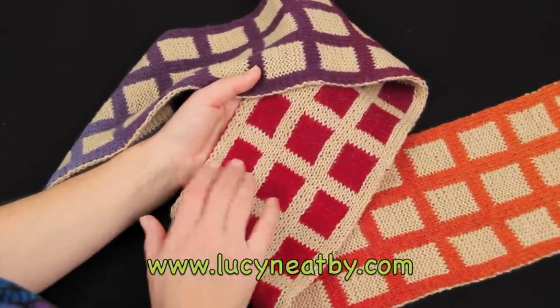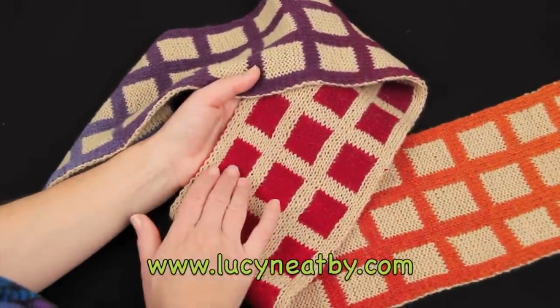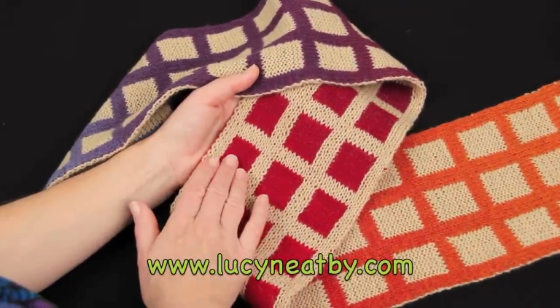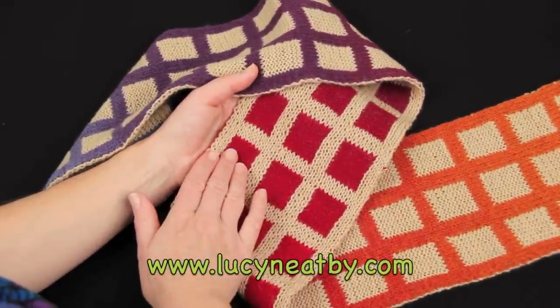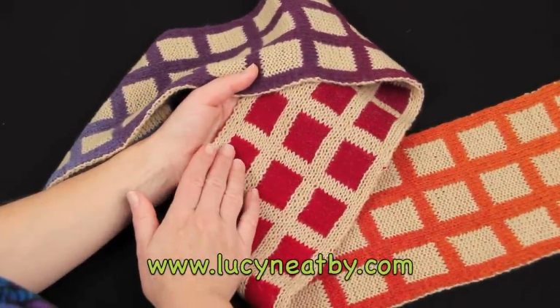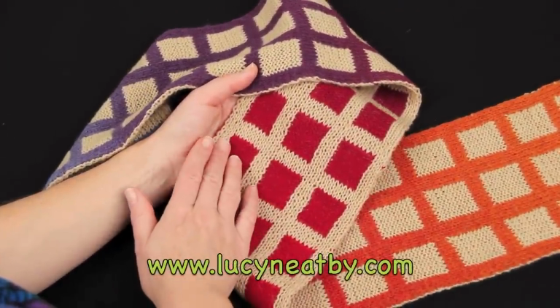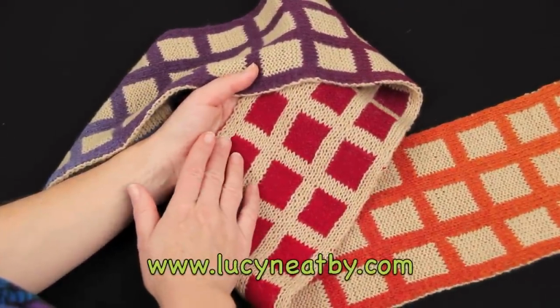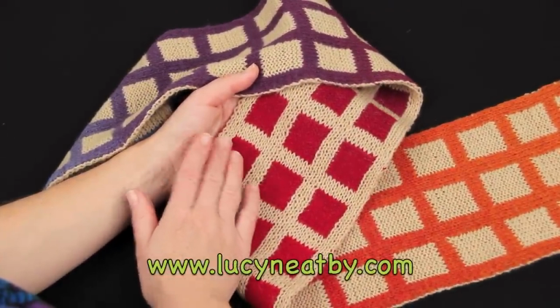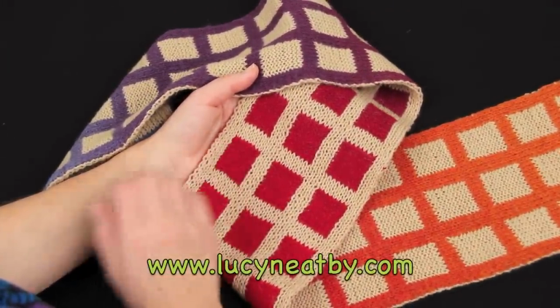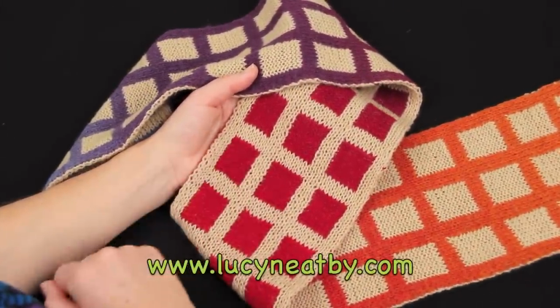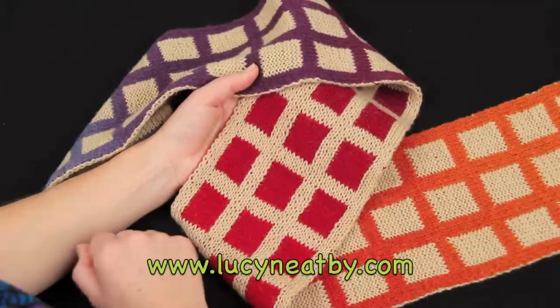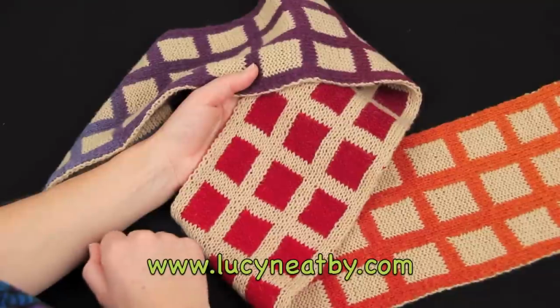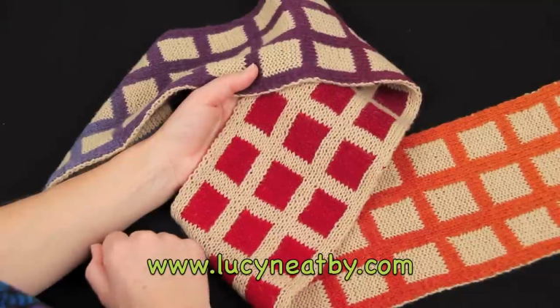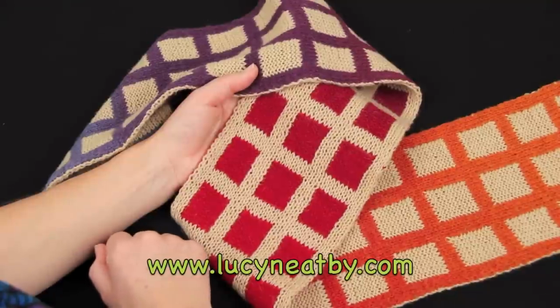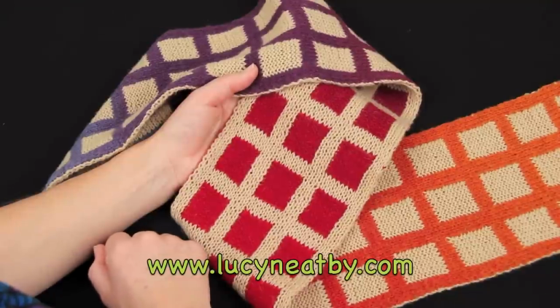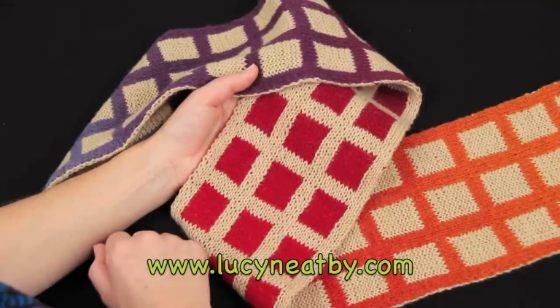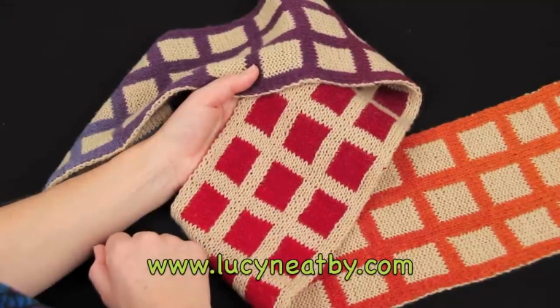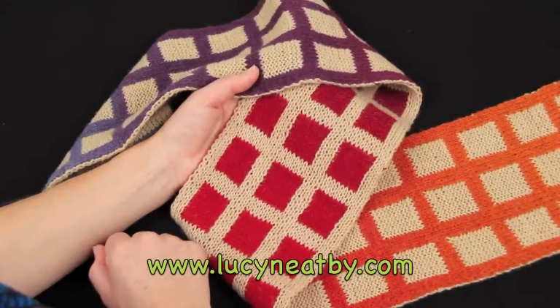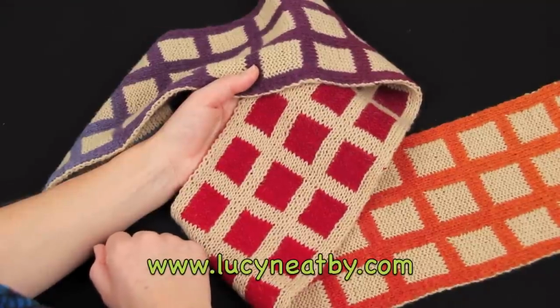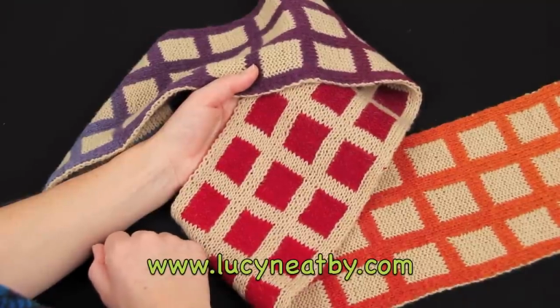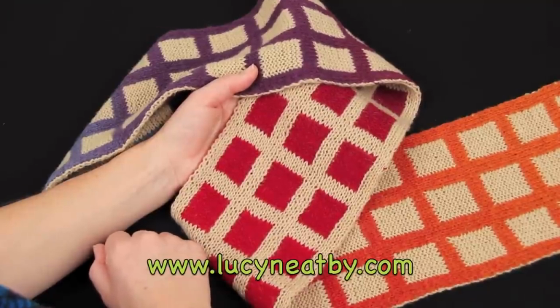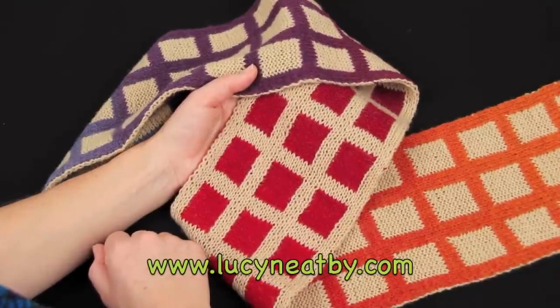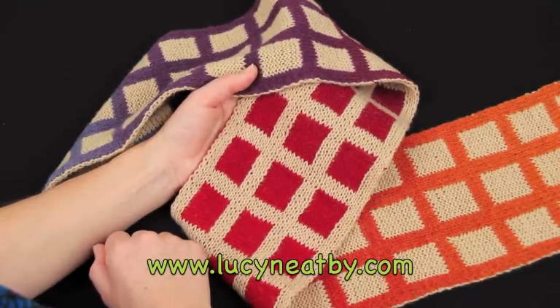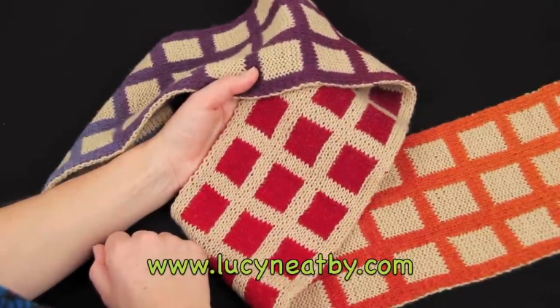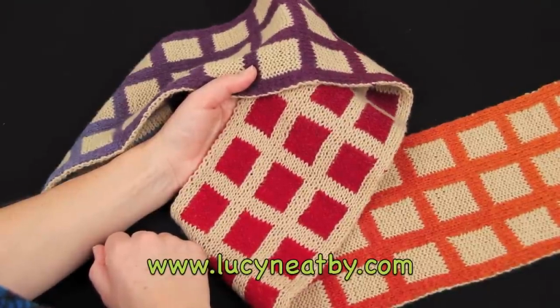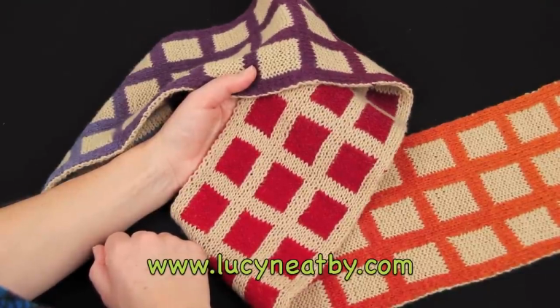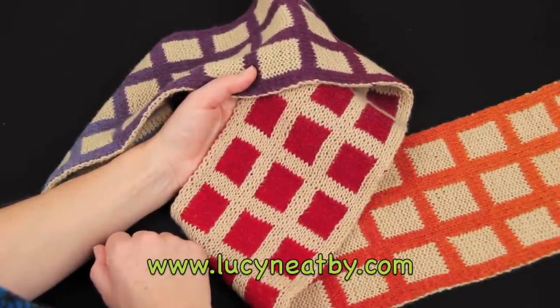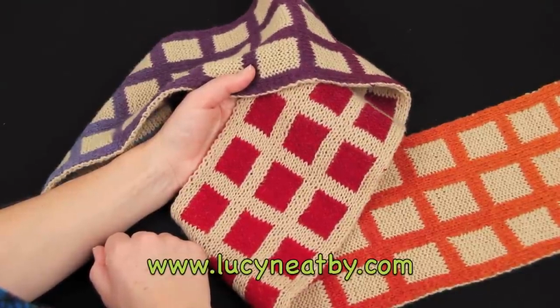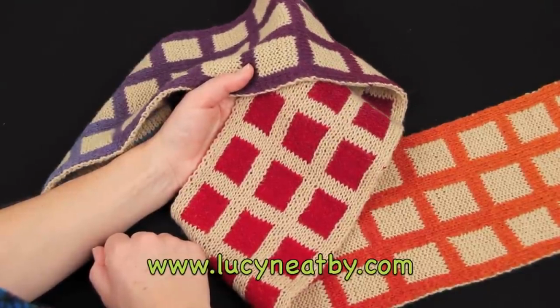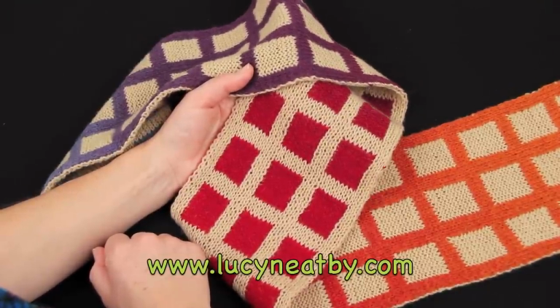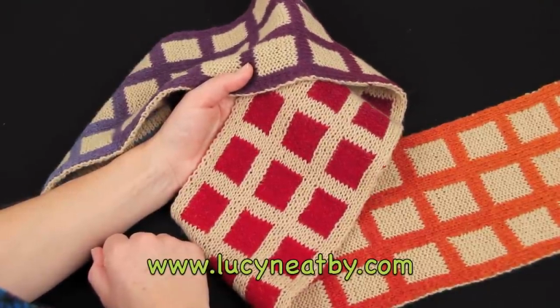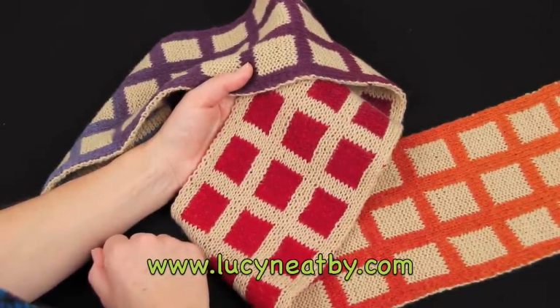Double knitting is much harder to think about than it is to actually do. Get some needles, give it a try — it really is lots of fun.